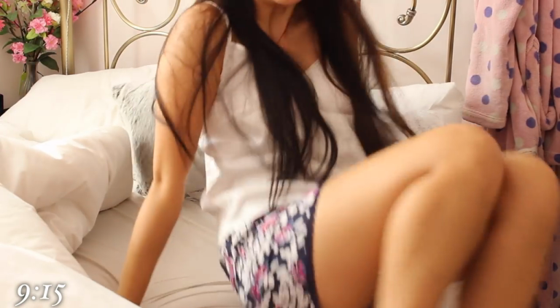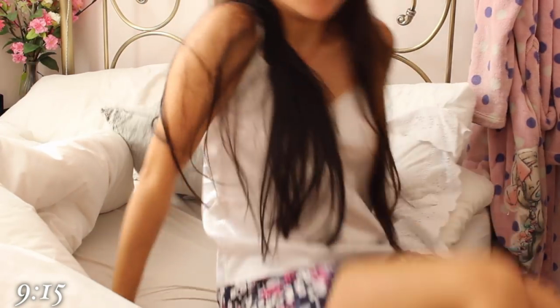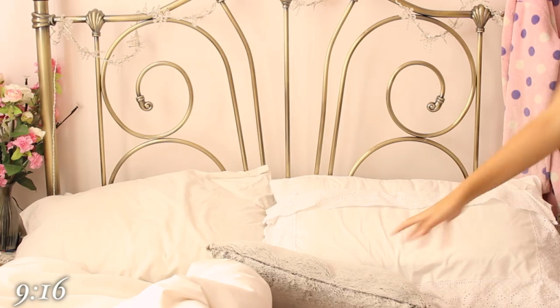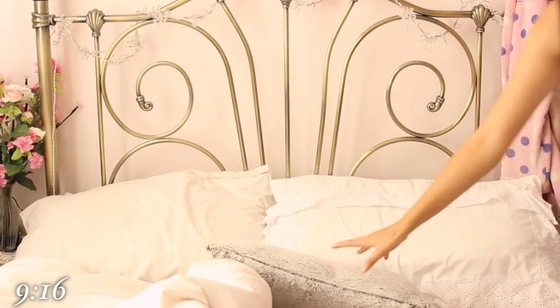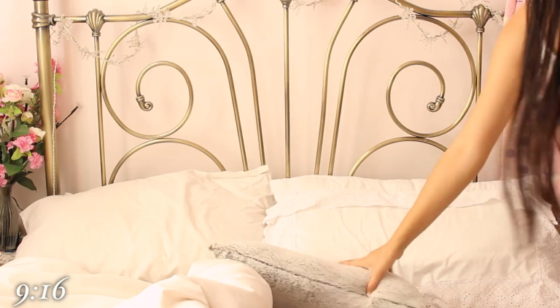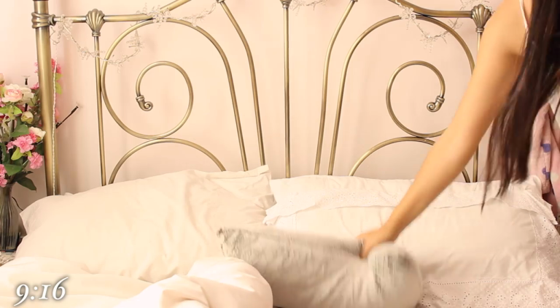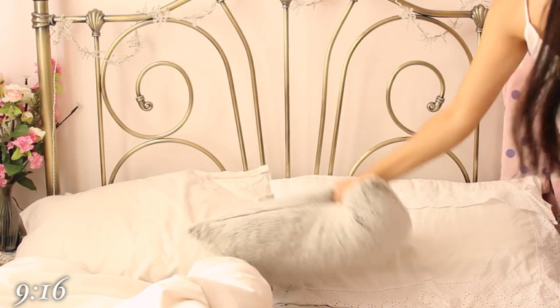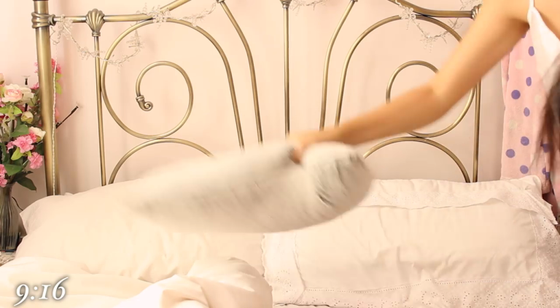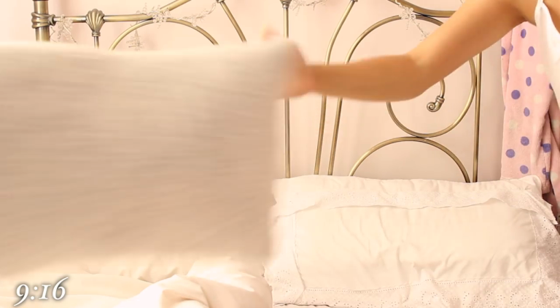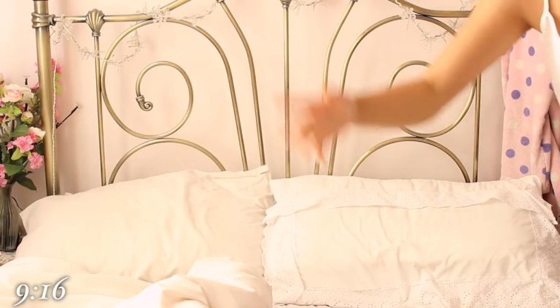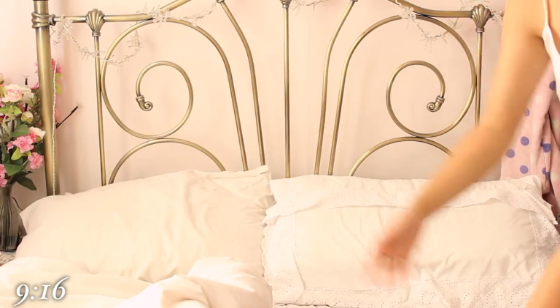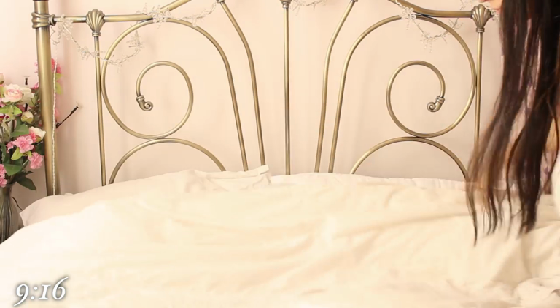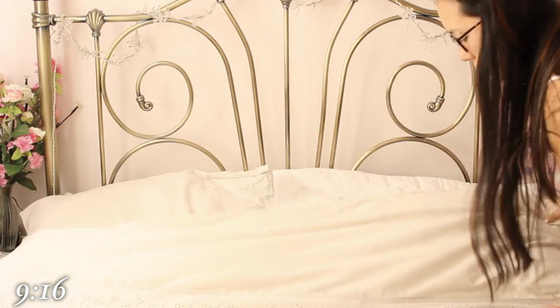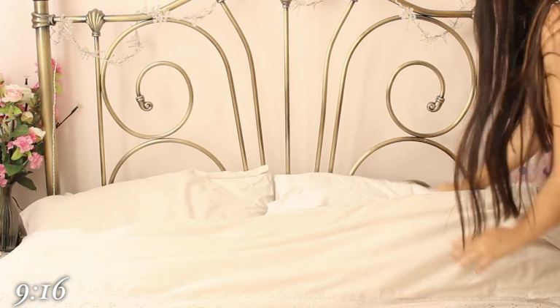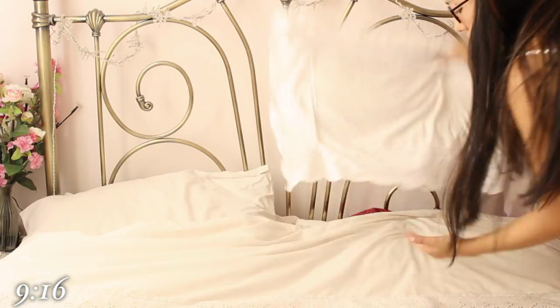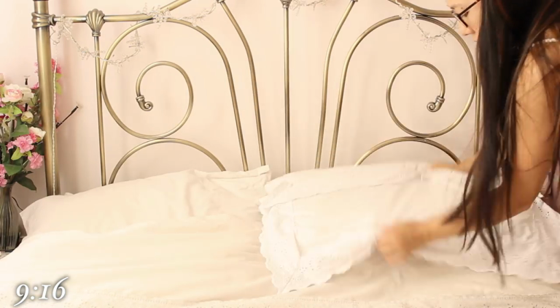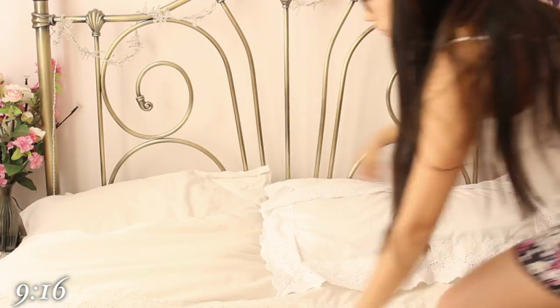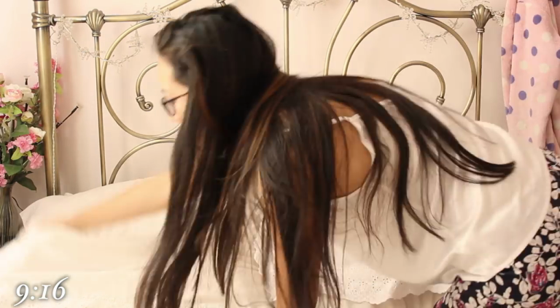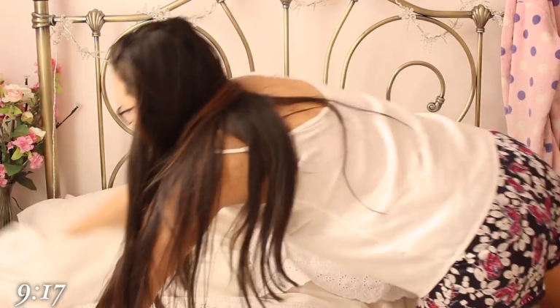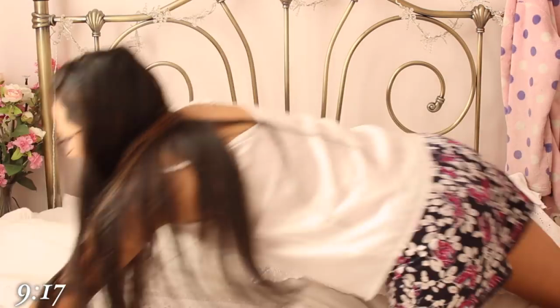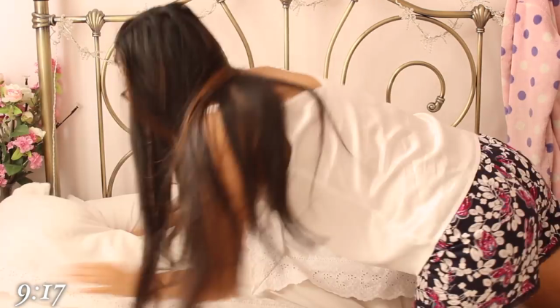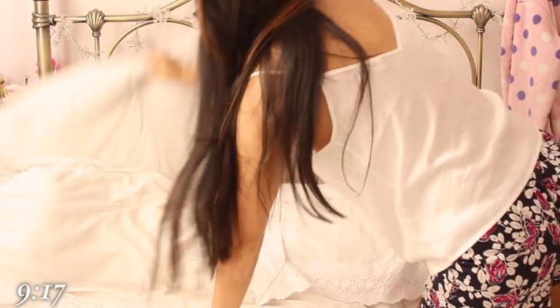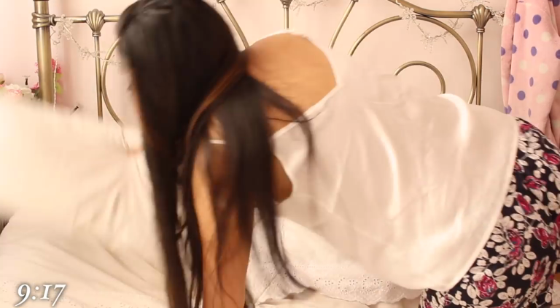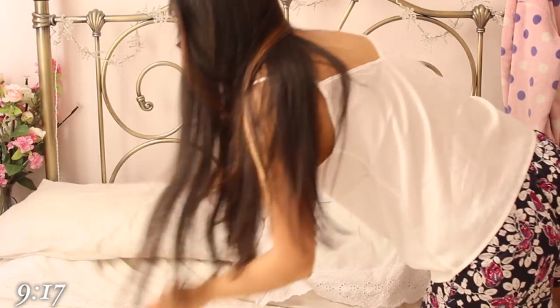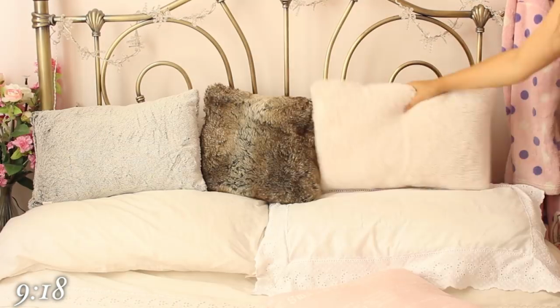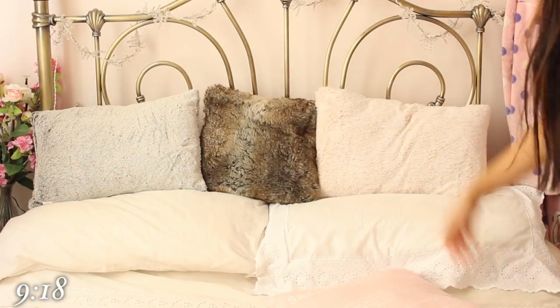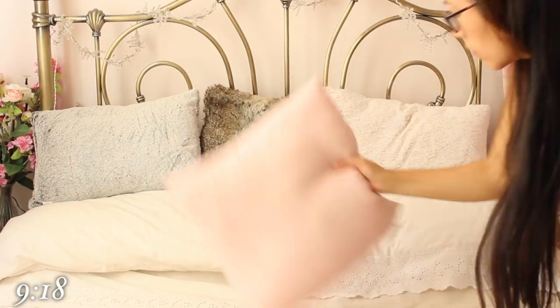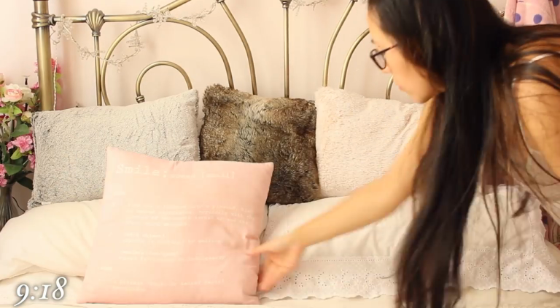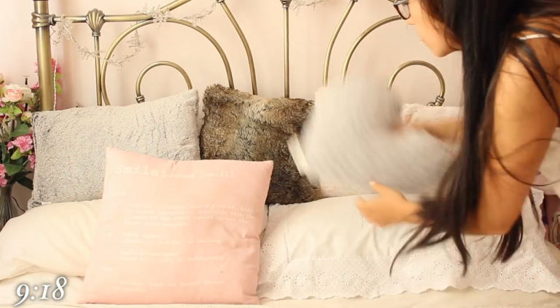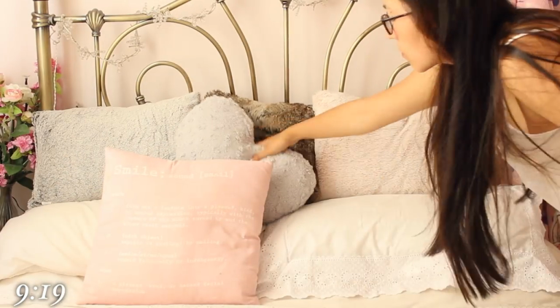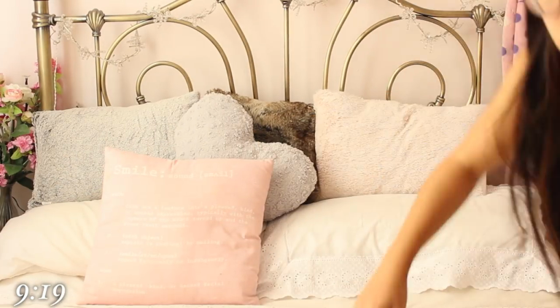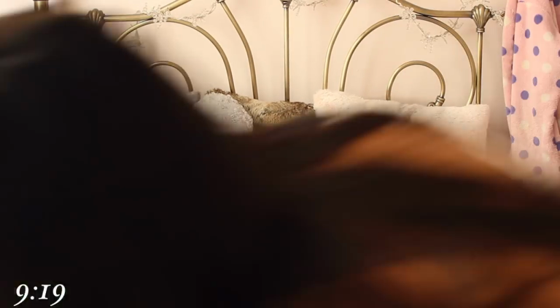I have to admit, when I'm filming videos I do put a bit more effort into making my bed. For example, I will make that heart pillow symmetrical.